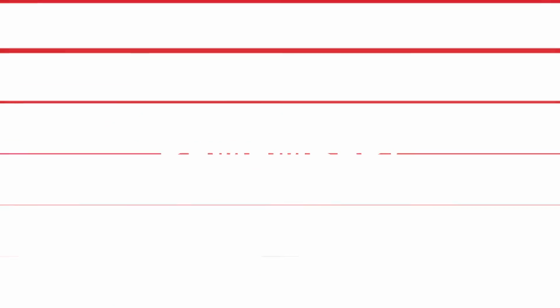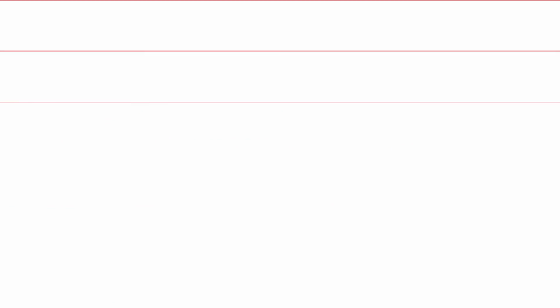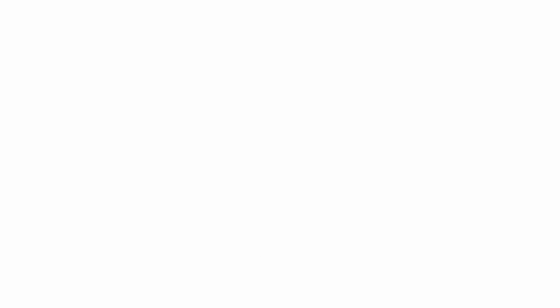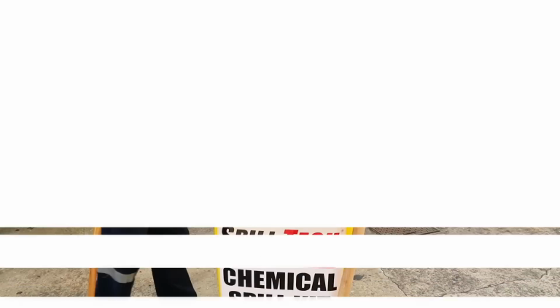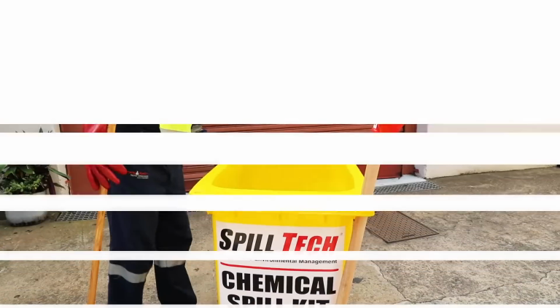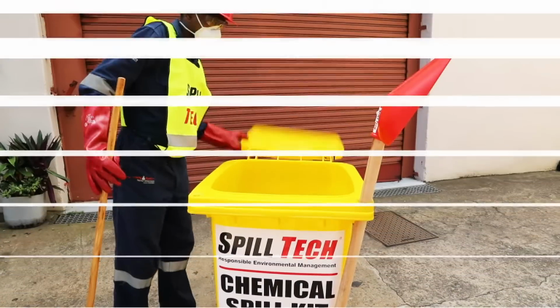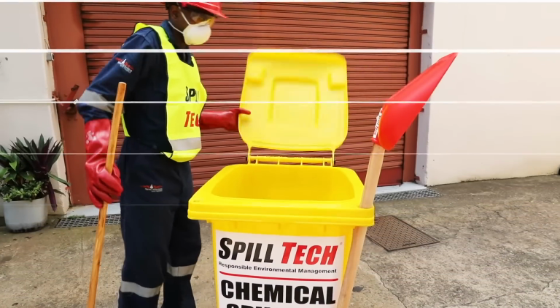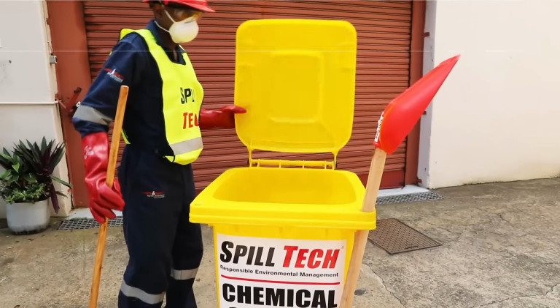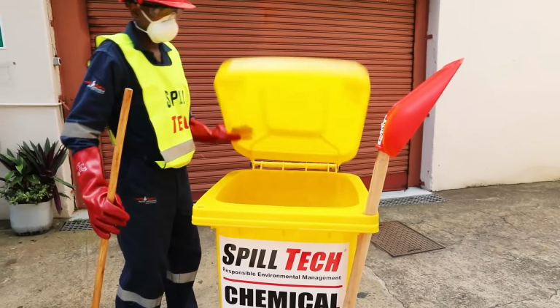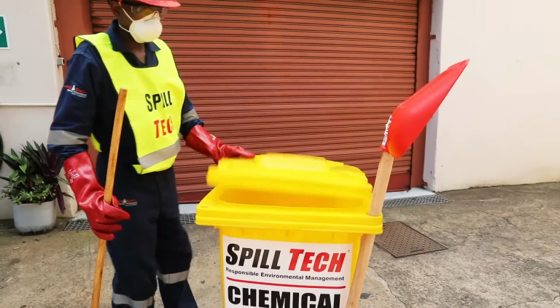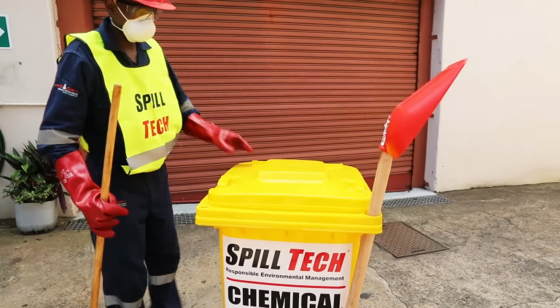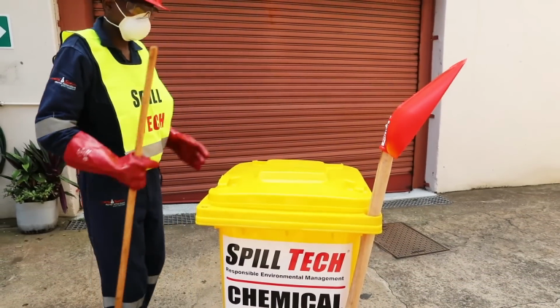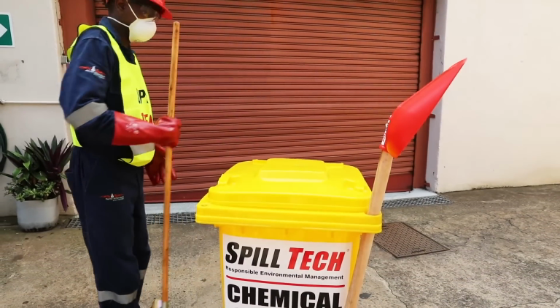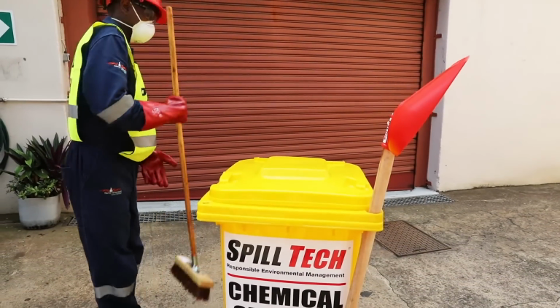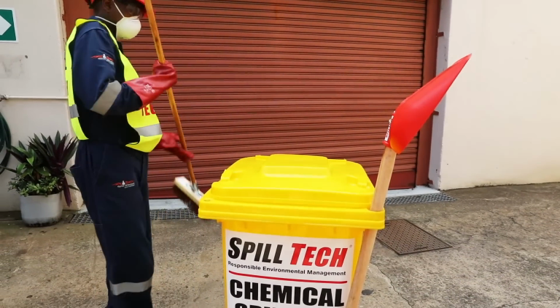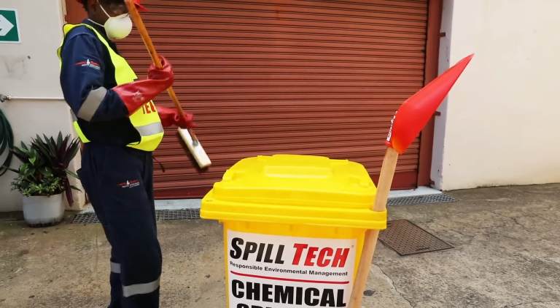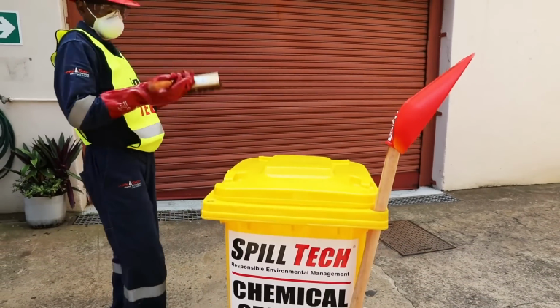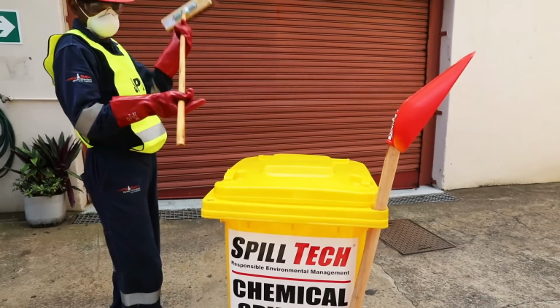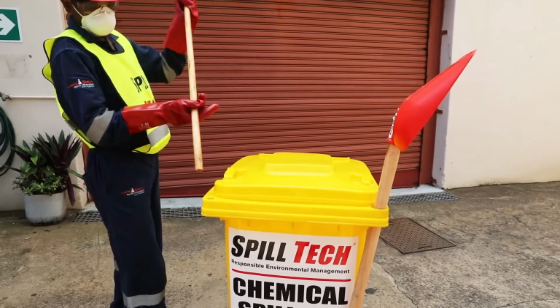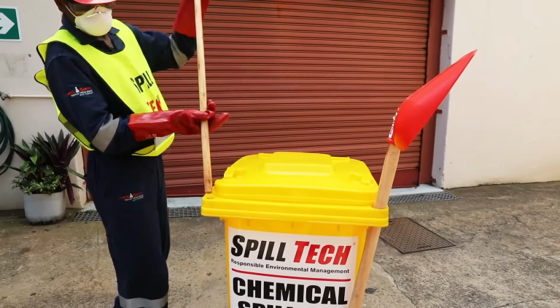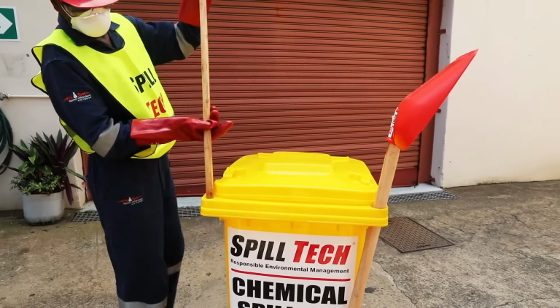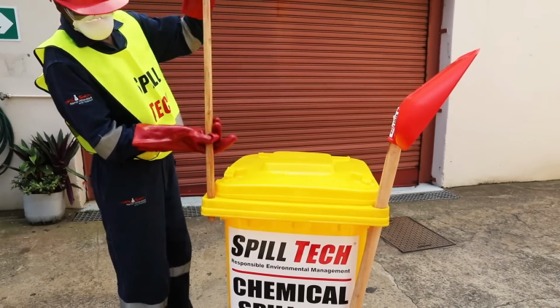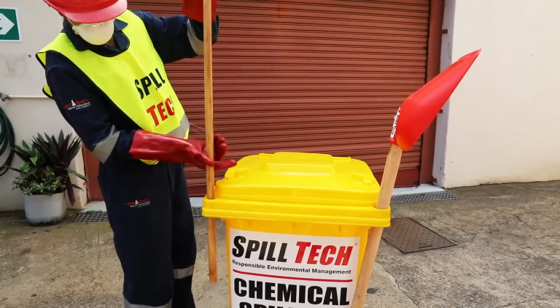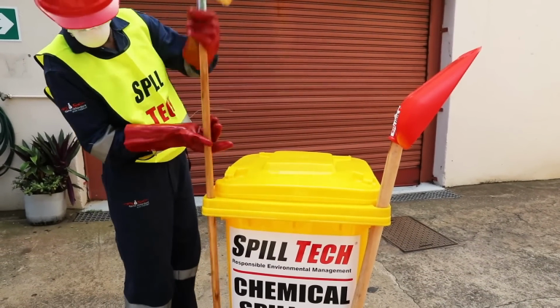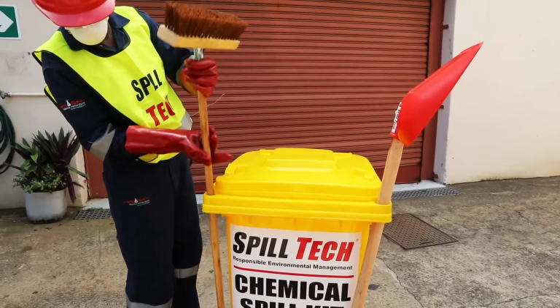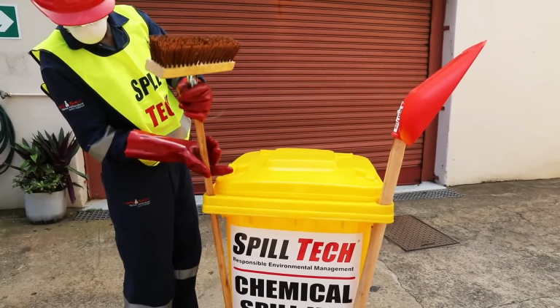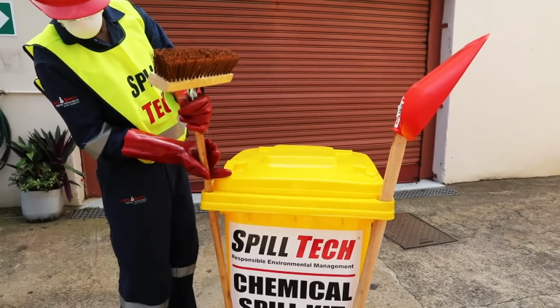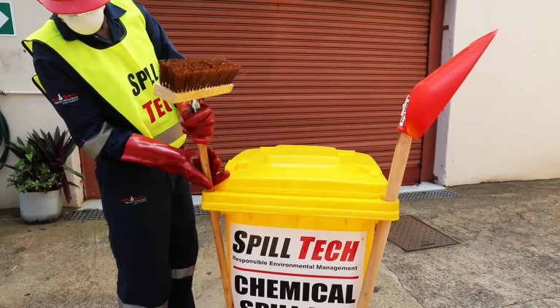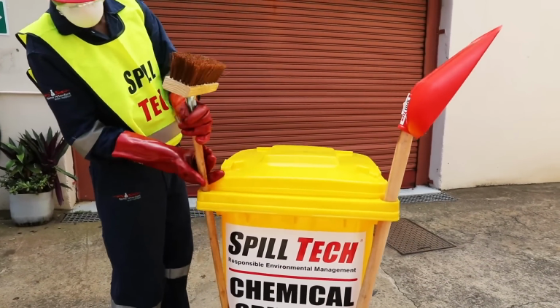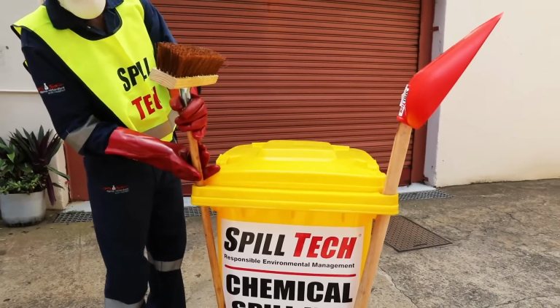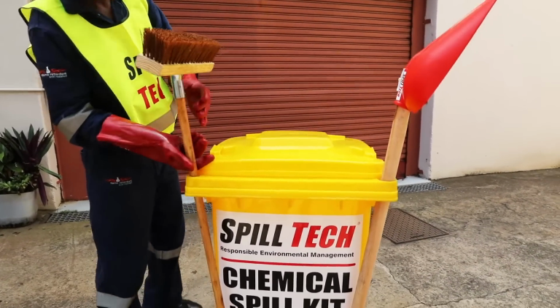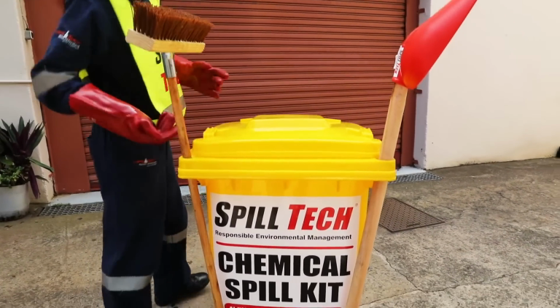Always make sure that your Spilltech bin is restocked so that you can deal with spills whenever they happen.